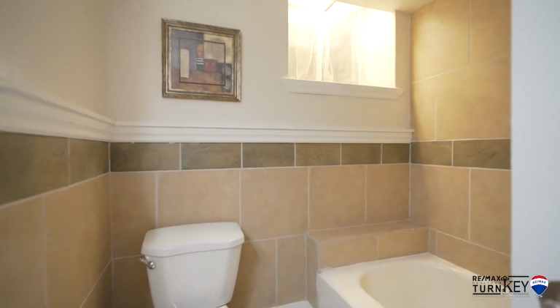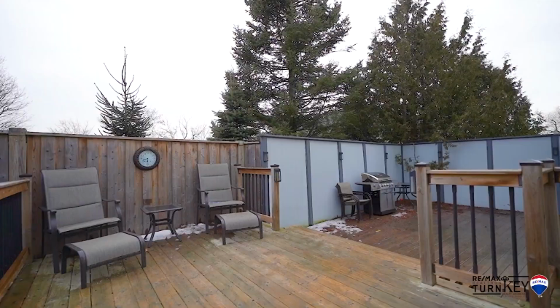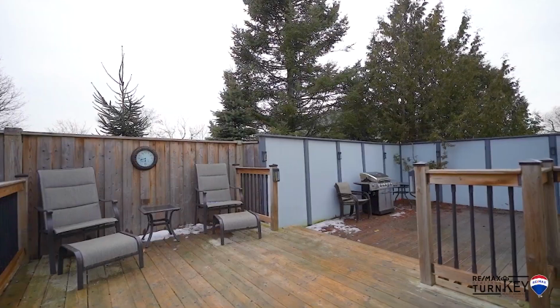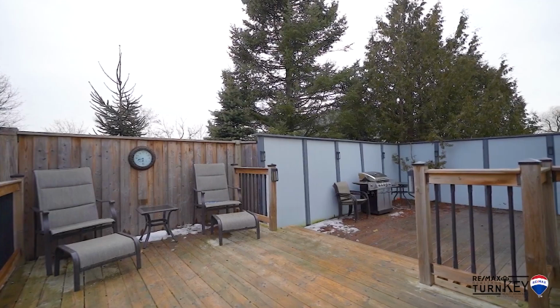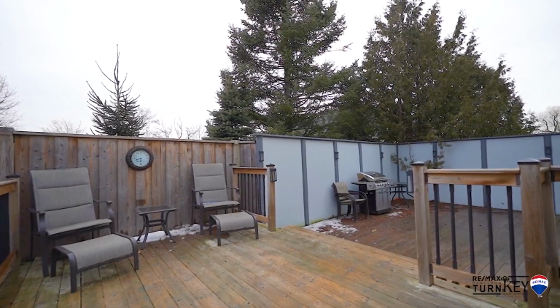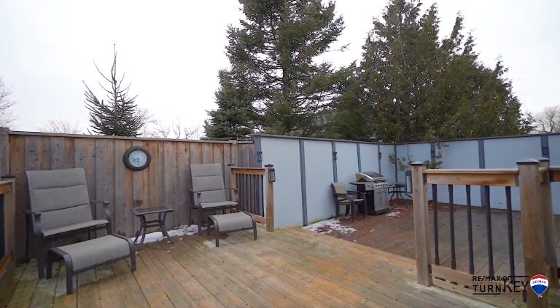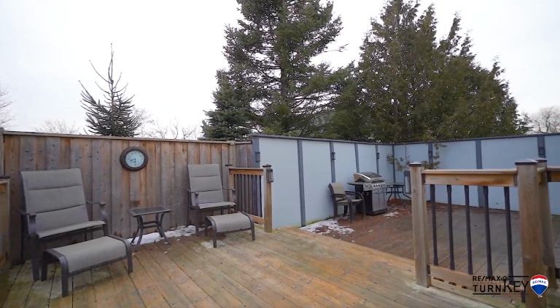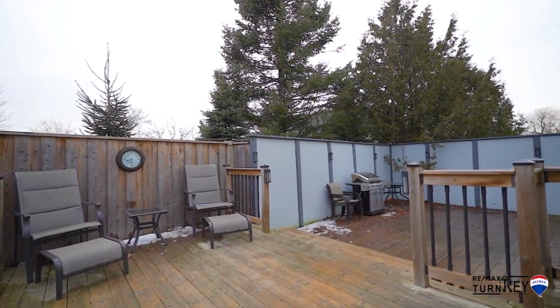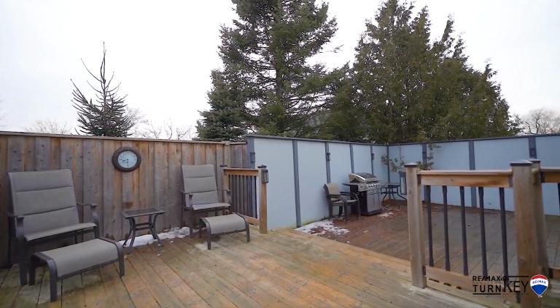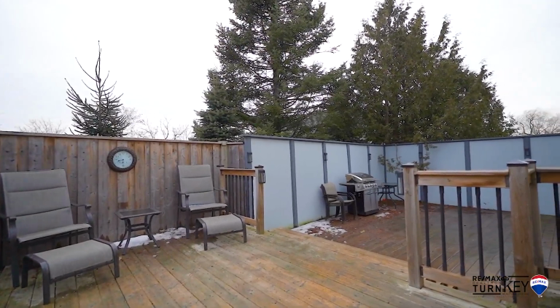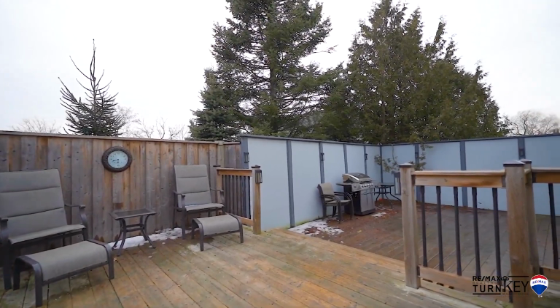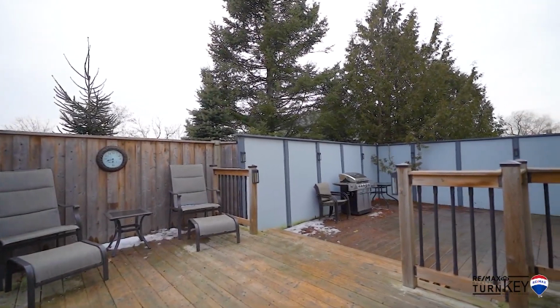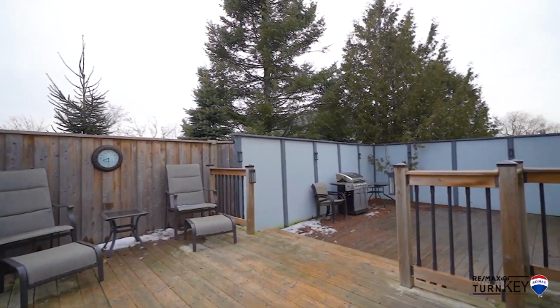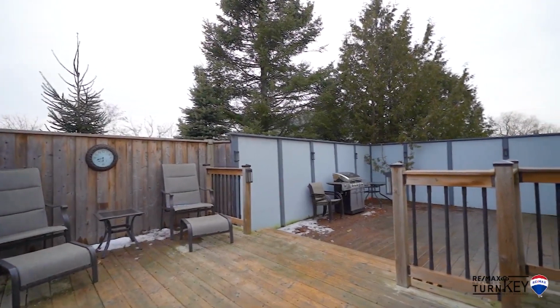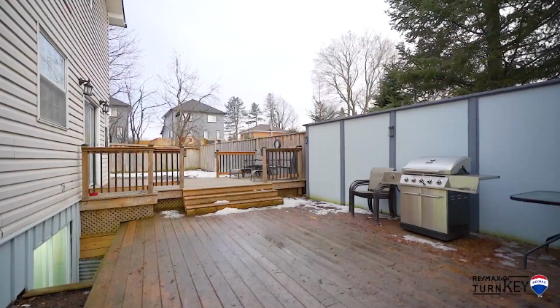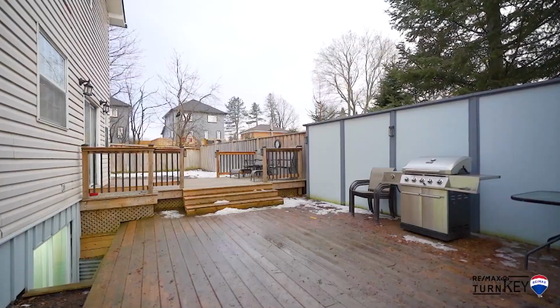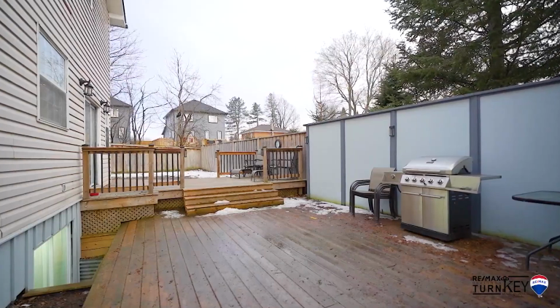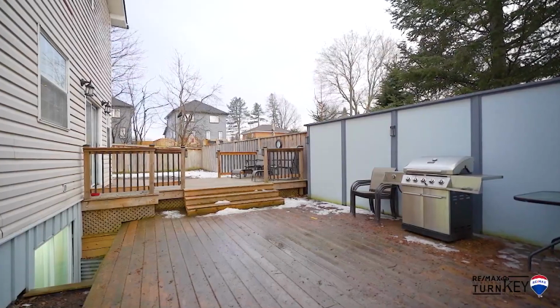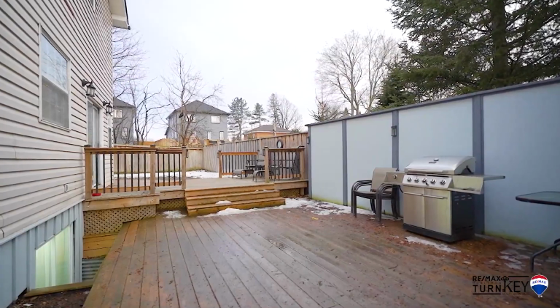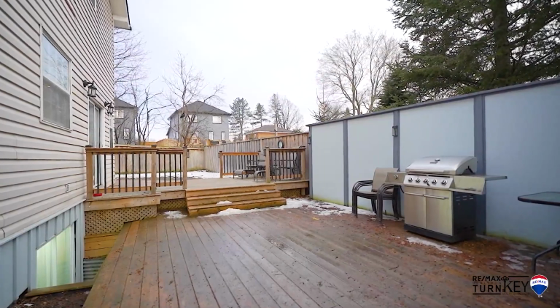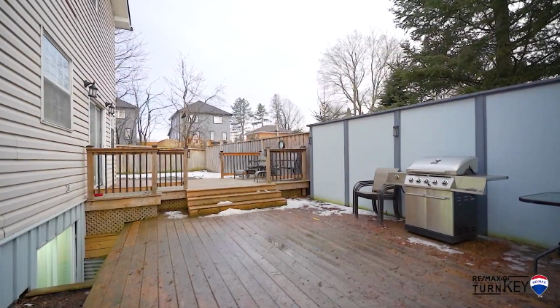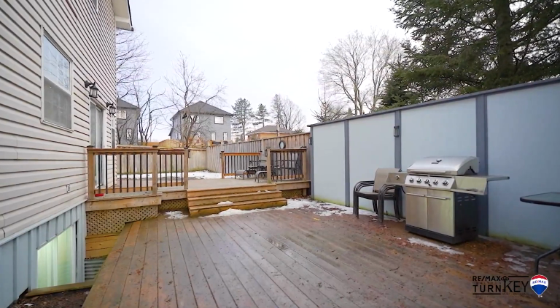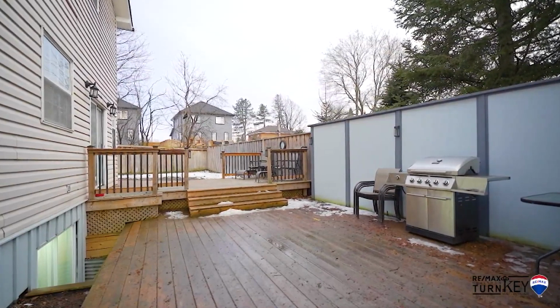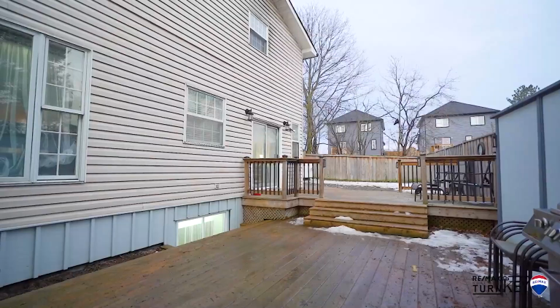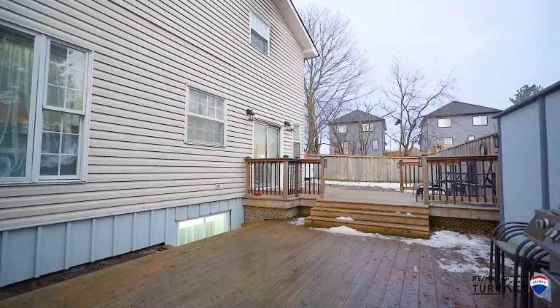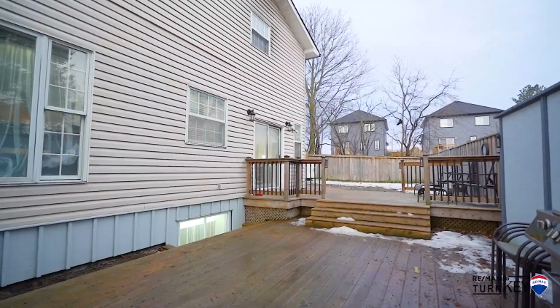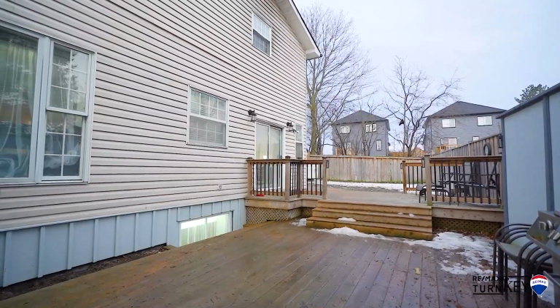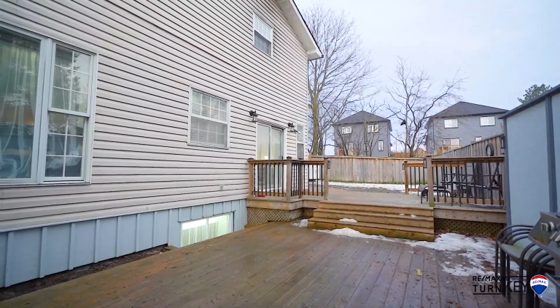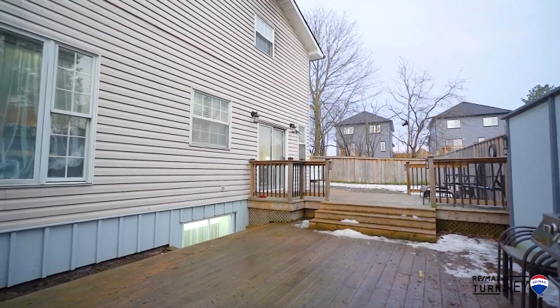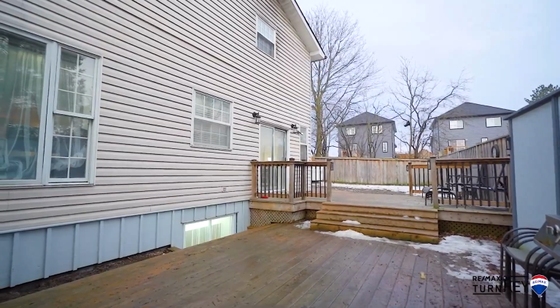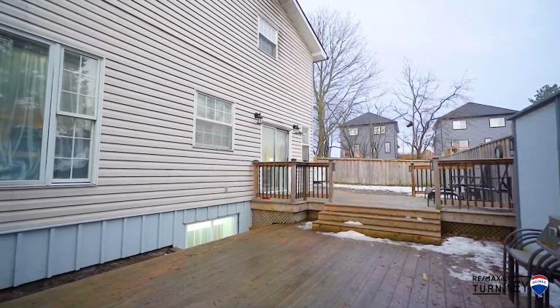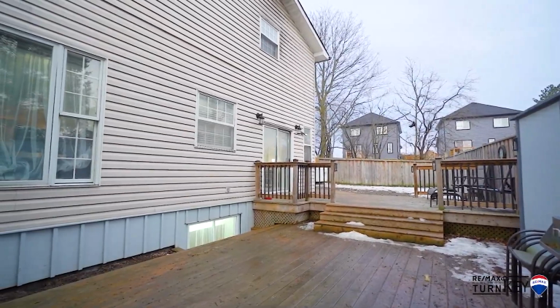All of this plus a private treed backyard with a large wraparound deck area to enjoy the peace and tranquility.